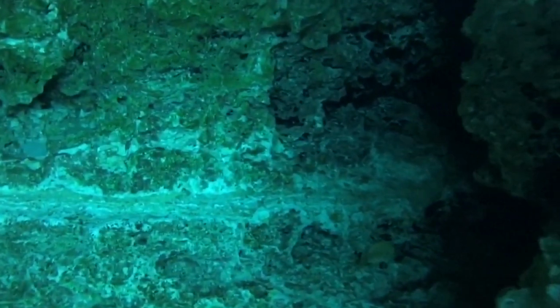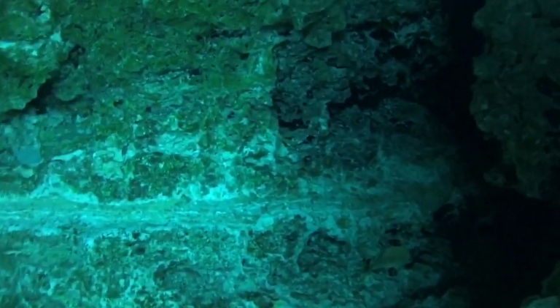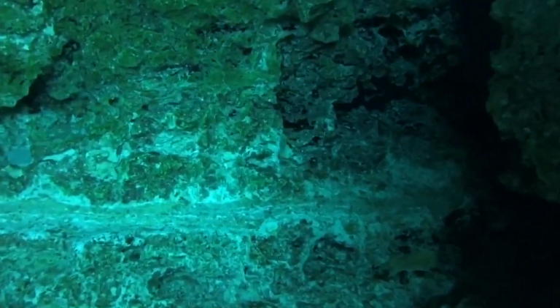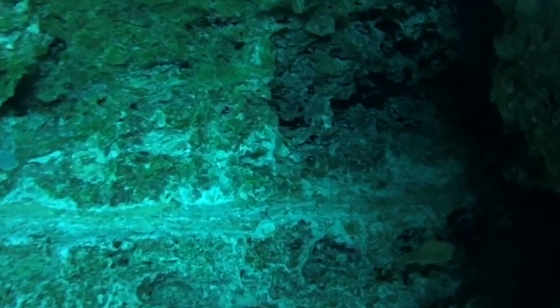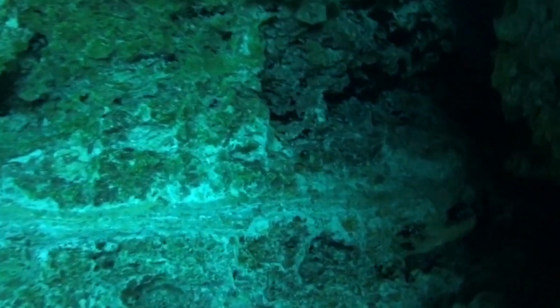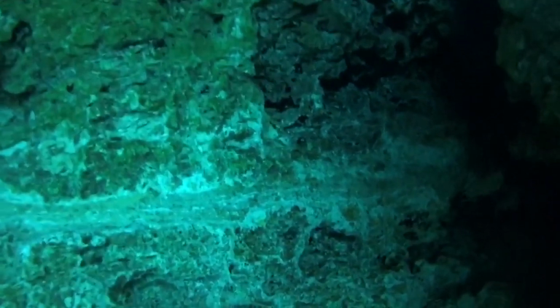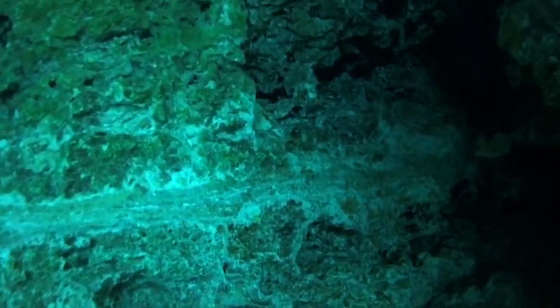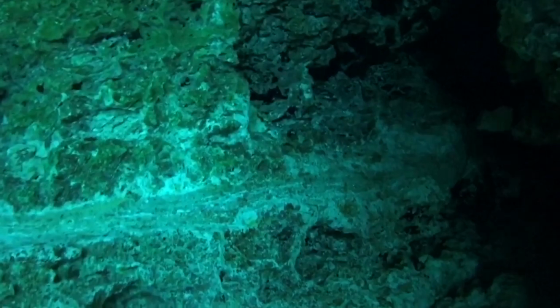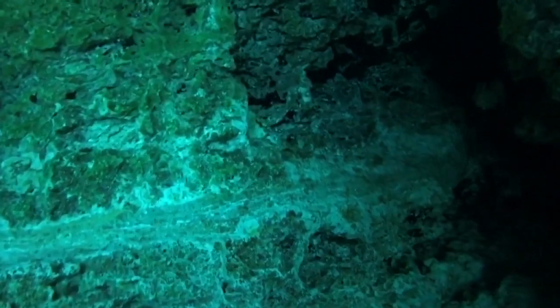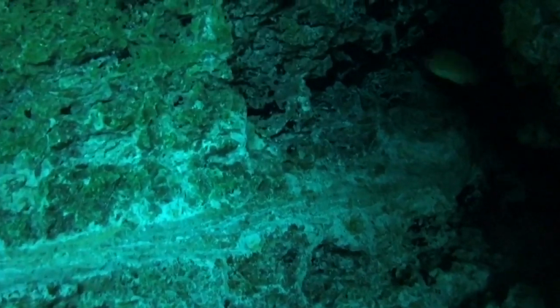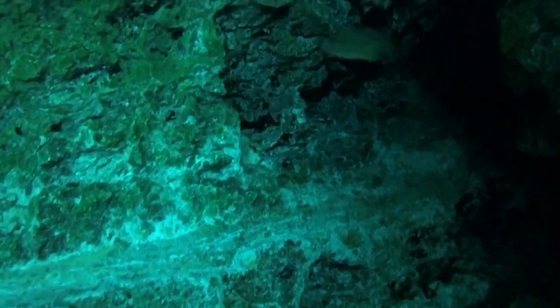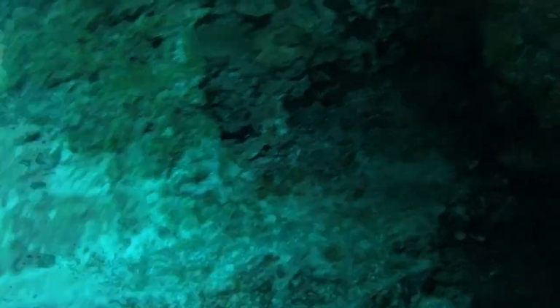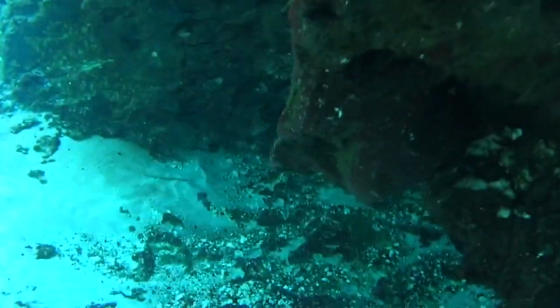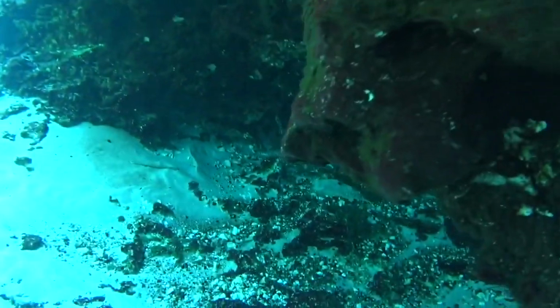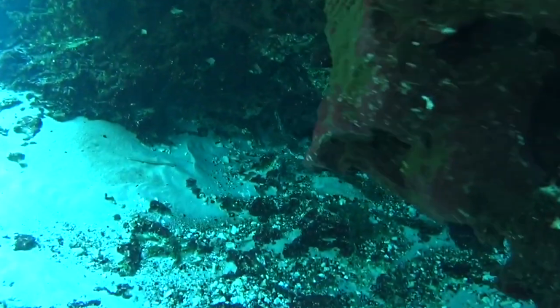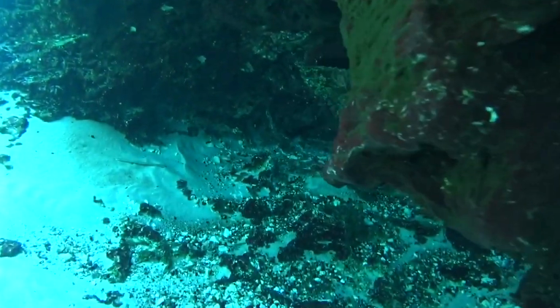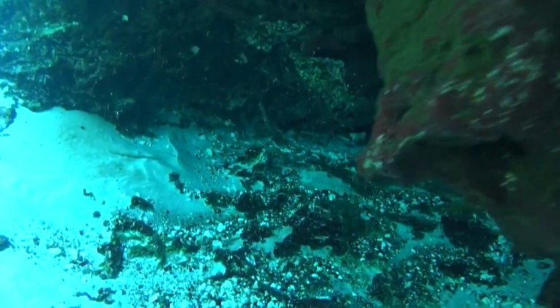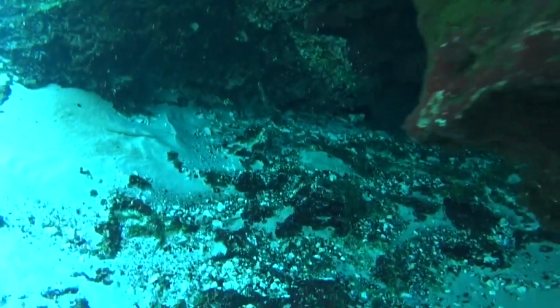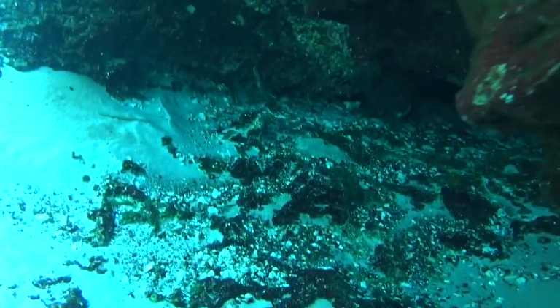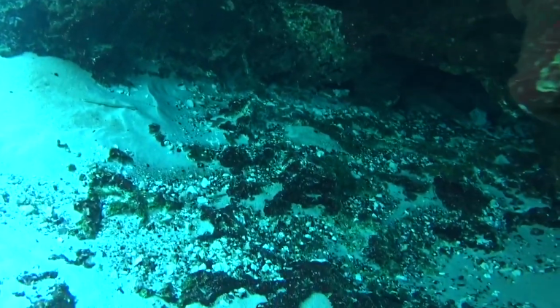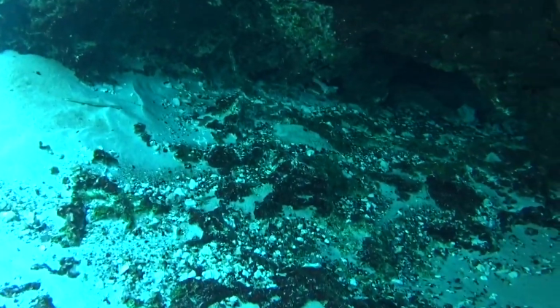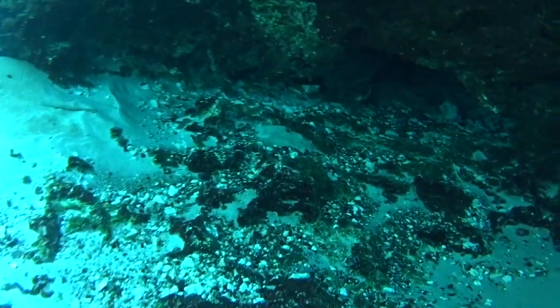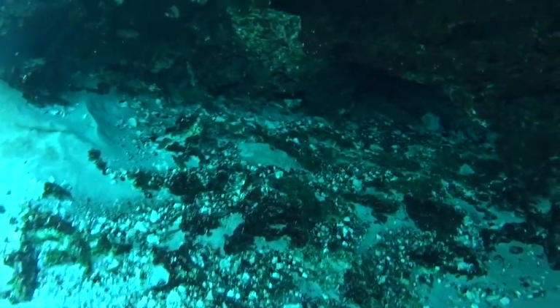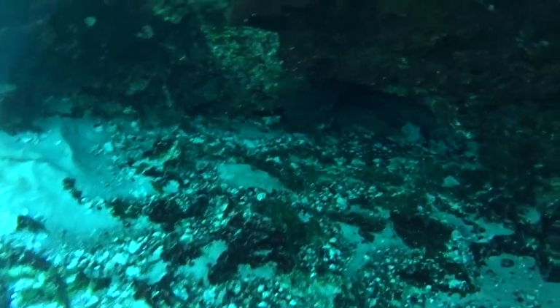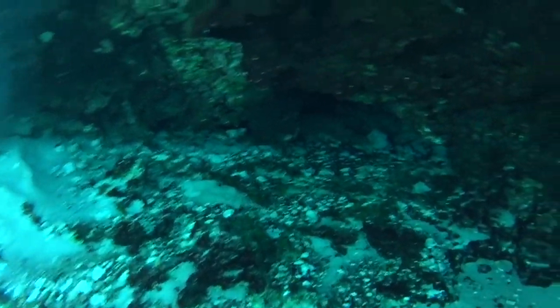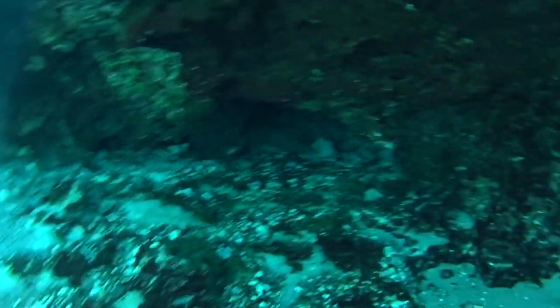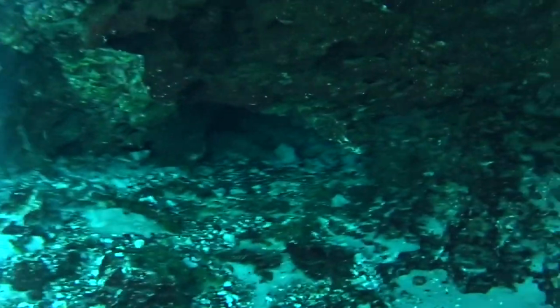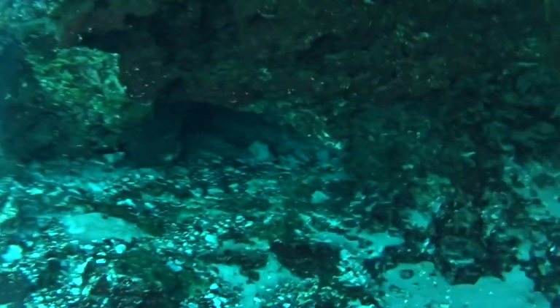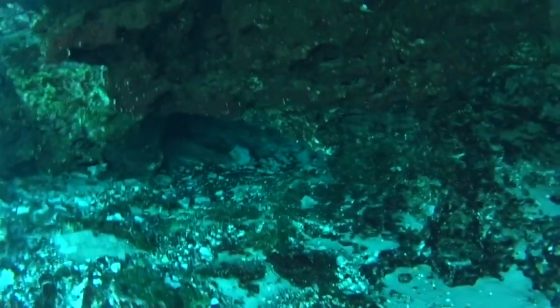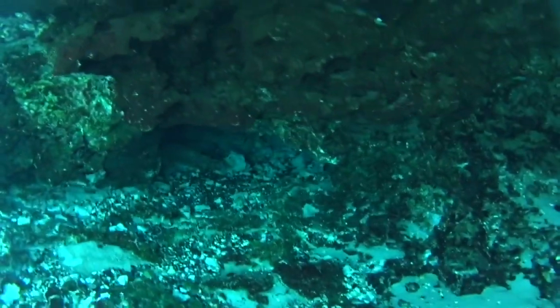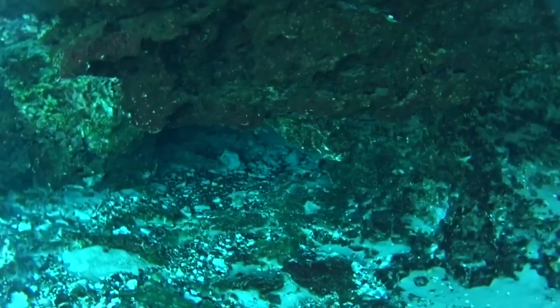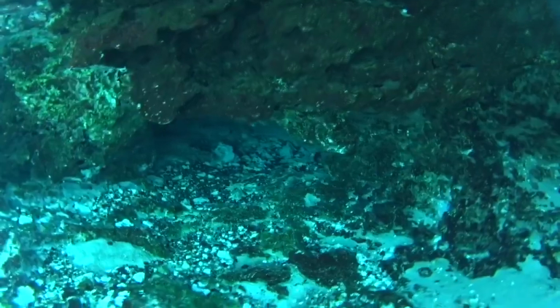The Floridan aquifer covers 100,000 square miles and reaches from all of Florida over to southeast Alabama, southeast Georgia, and even up to southeast South Carolina.